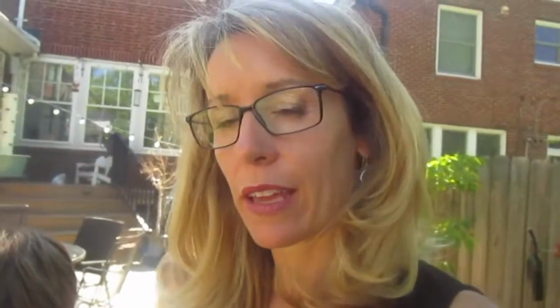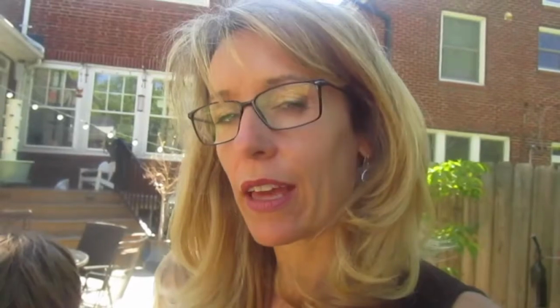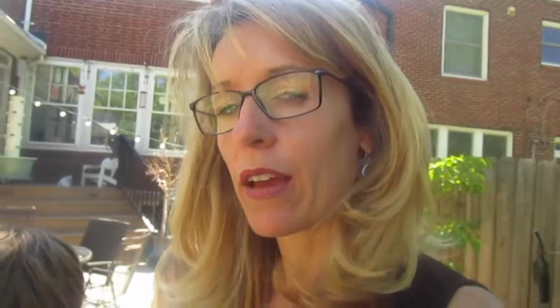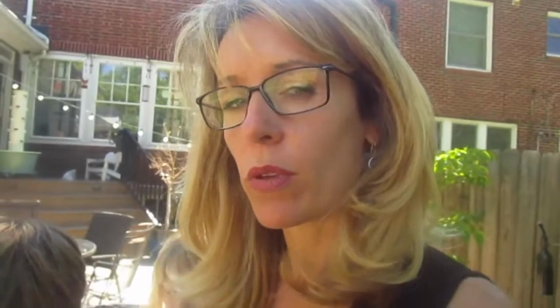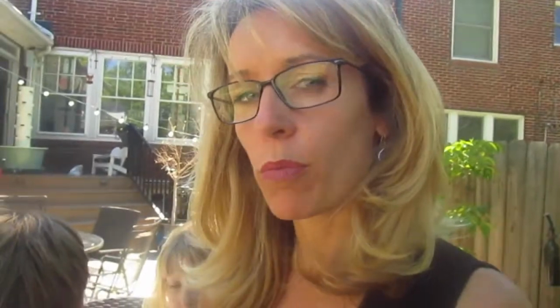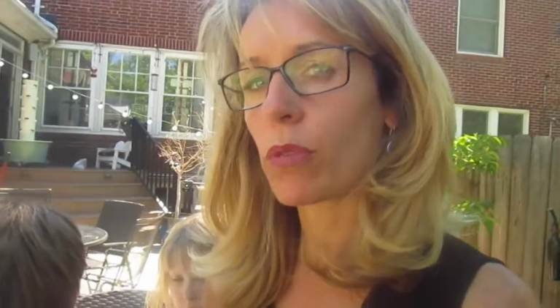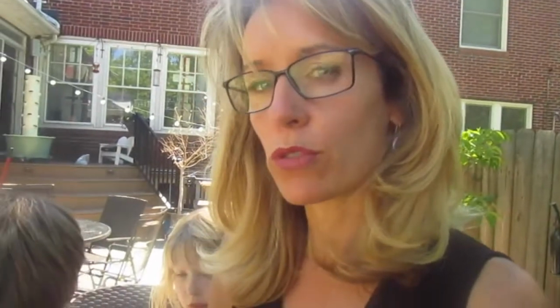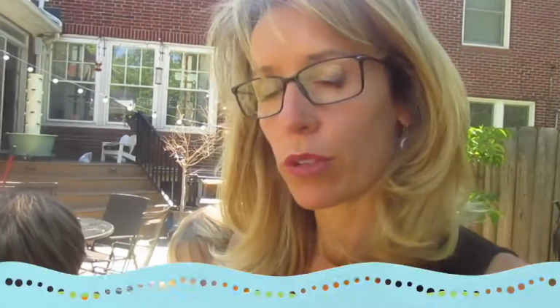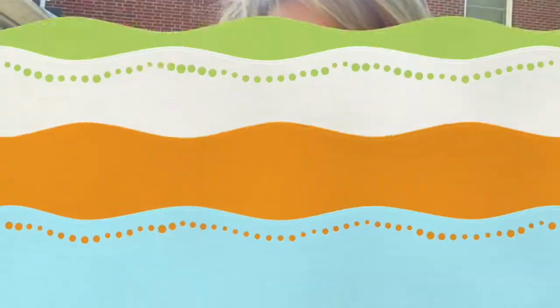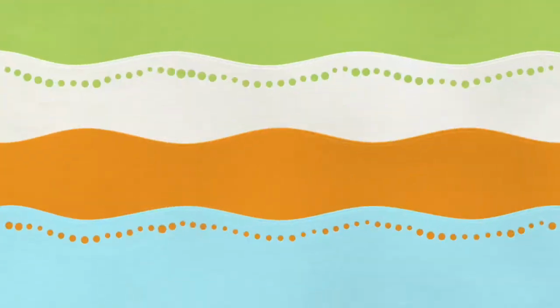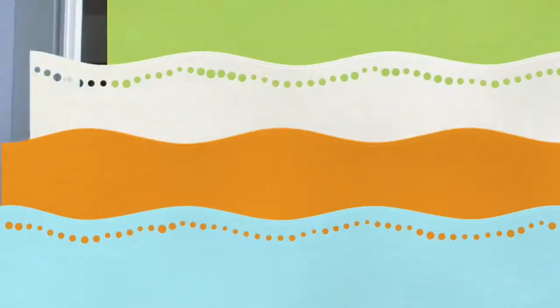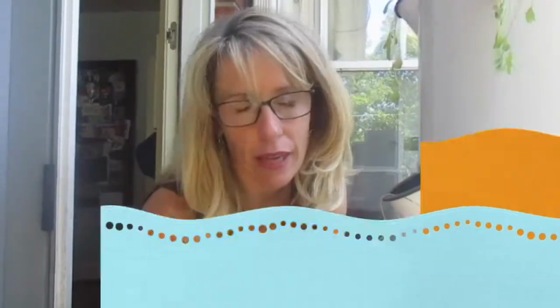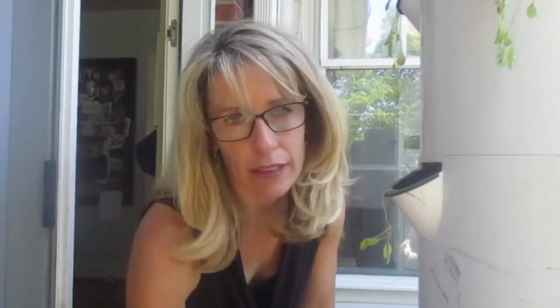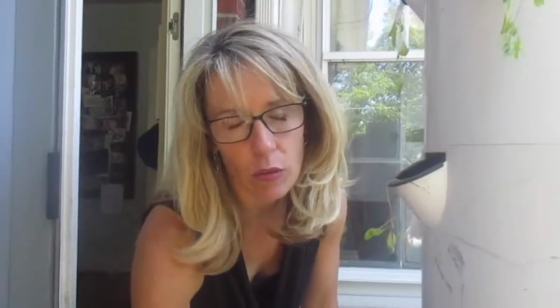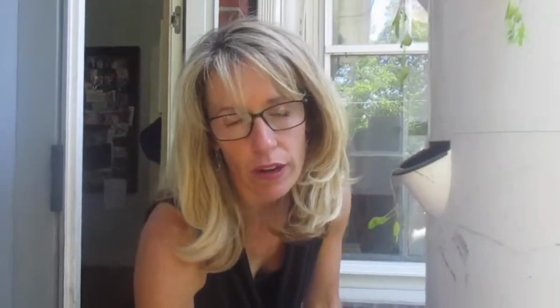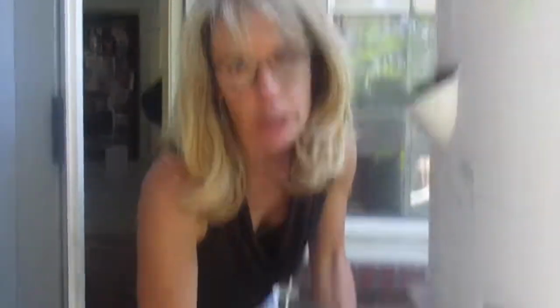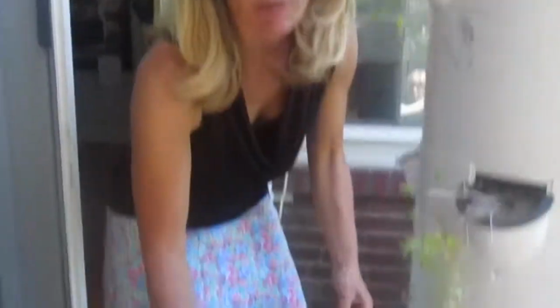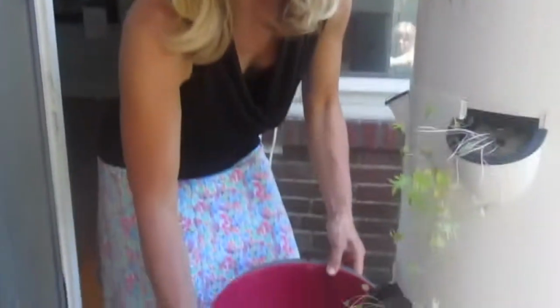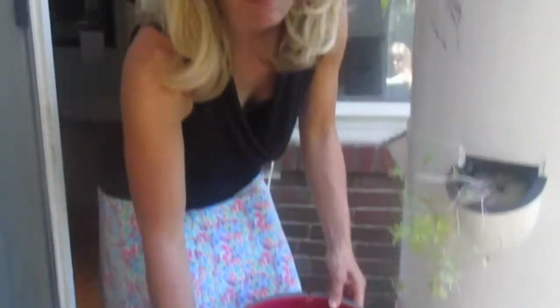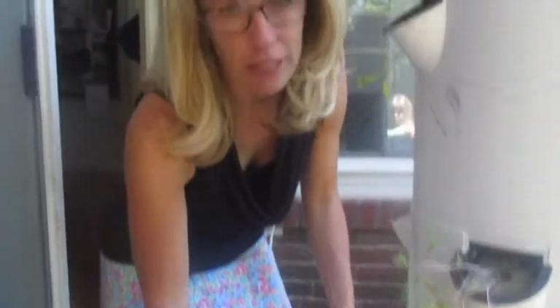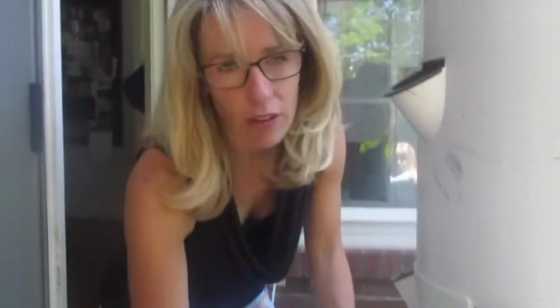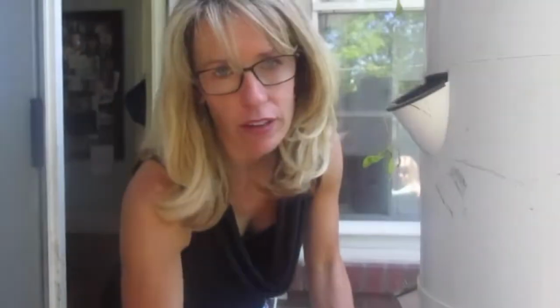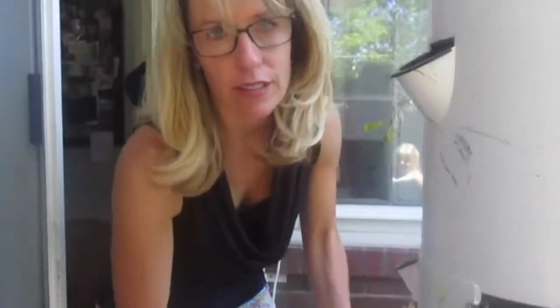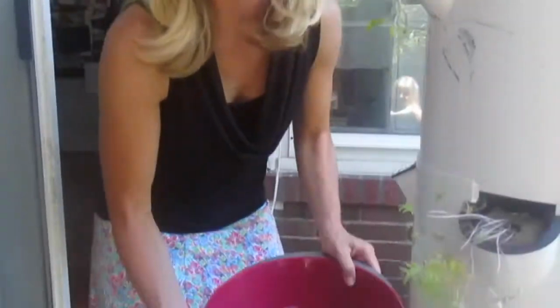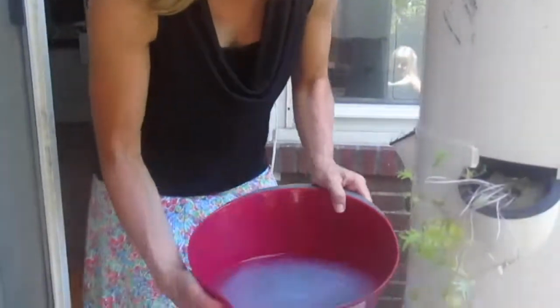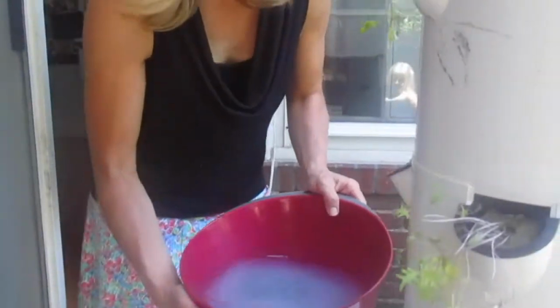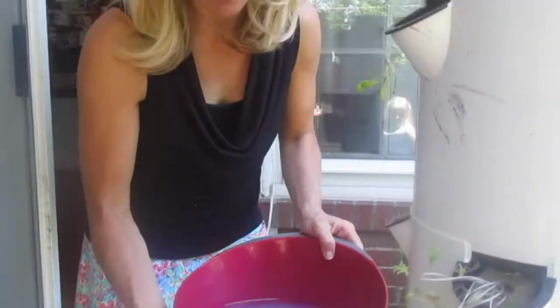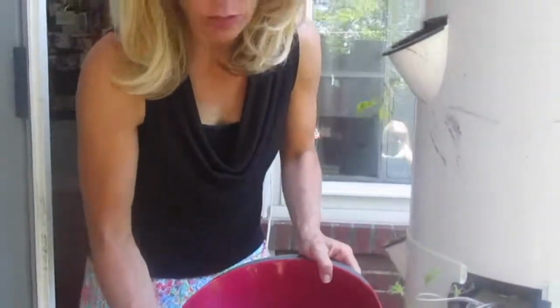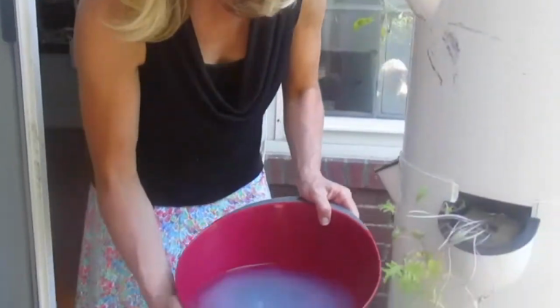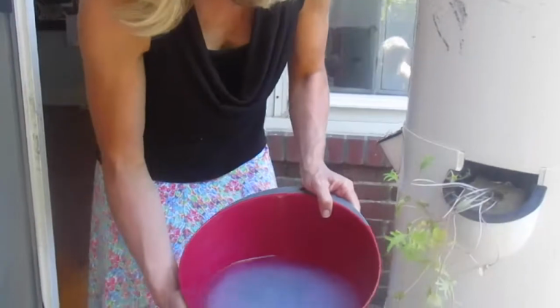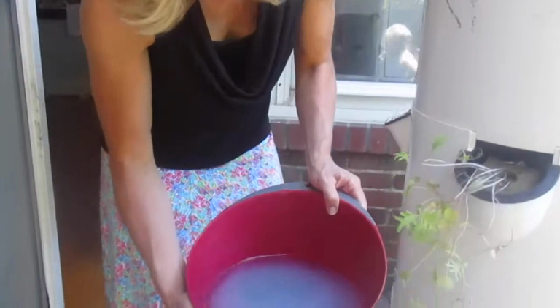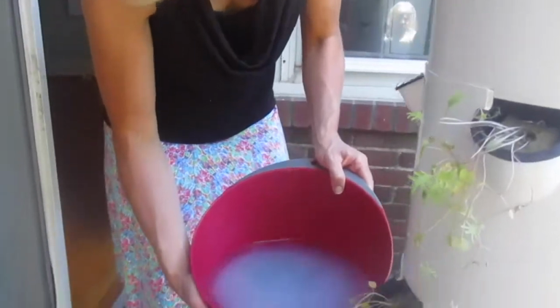I'm now adding the correctly pH-balanced water to the base of my Tower Garden, since I got the pH balance just right.